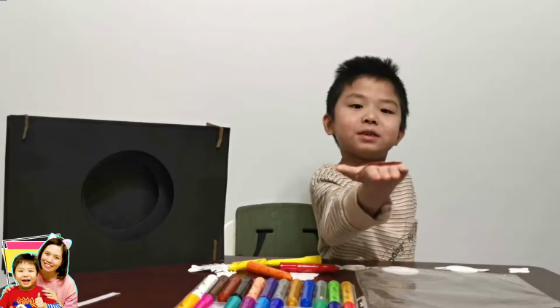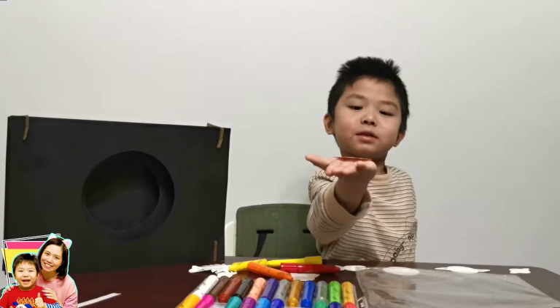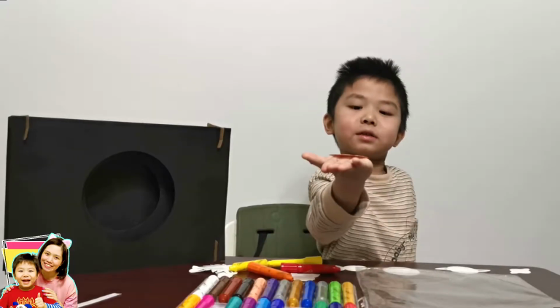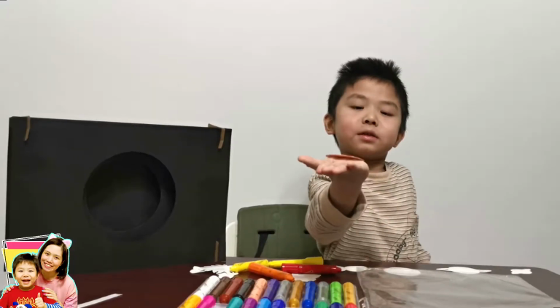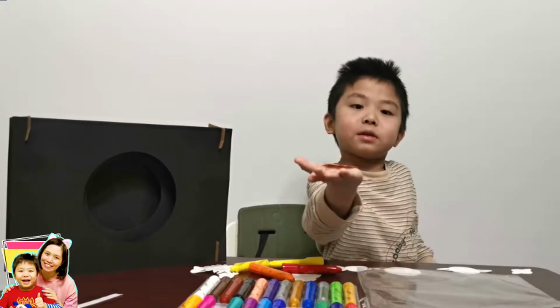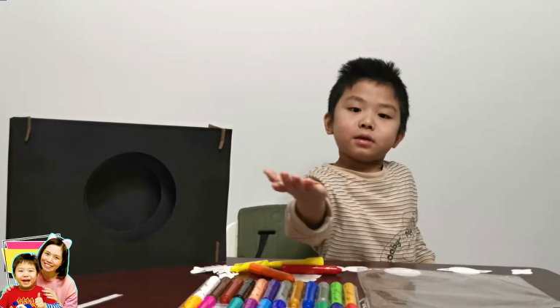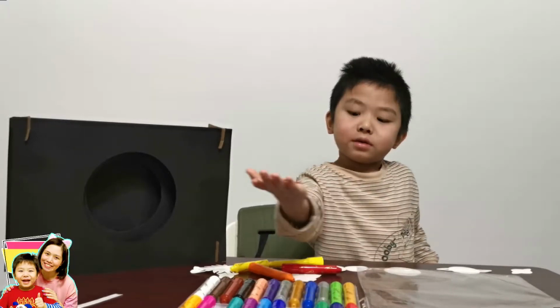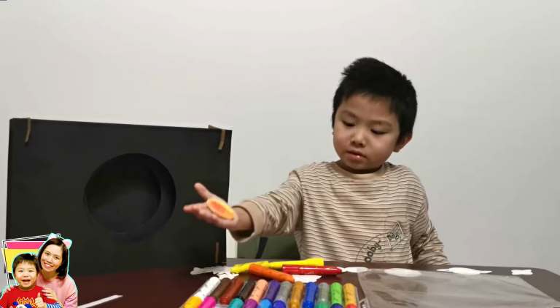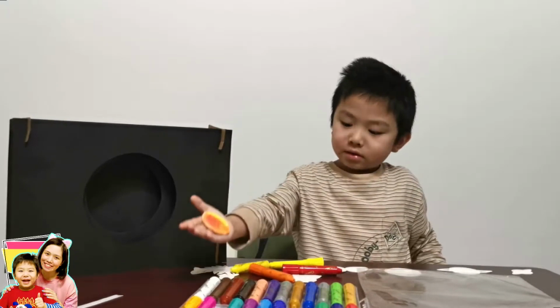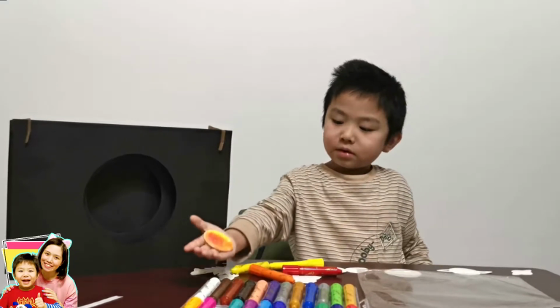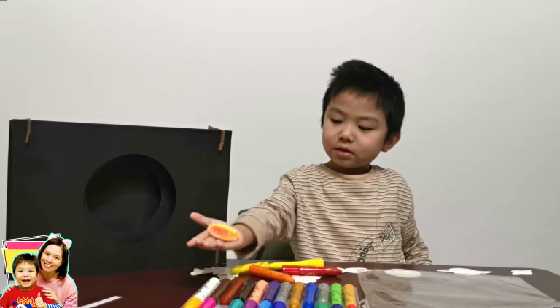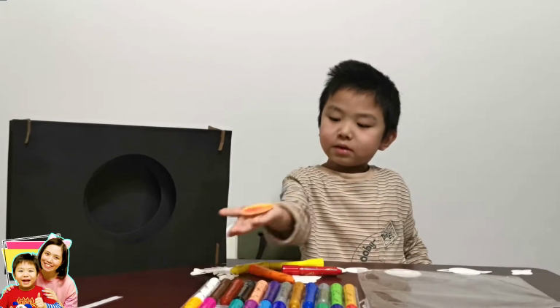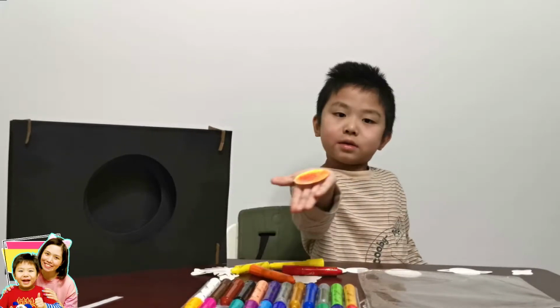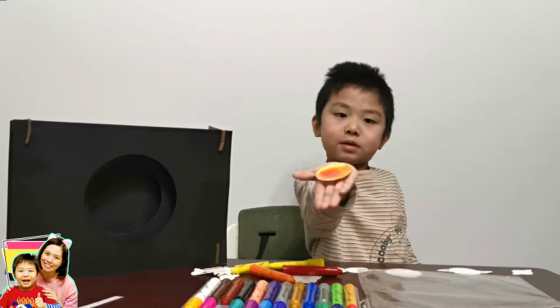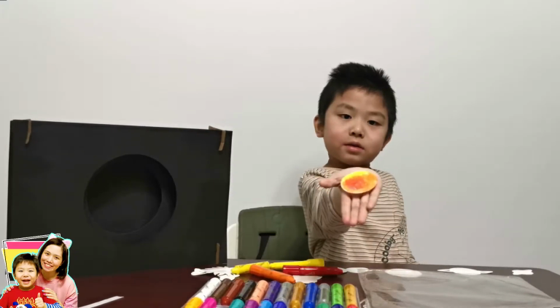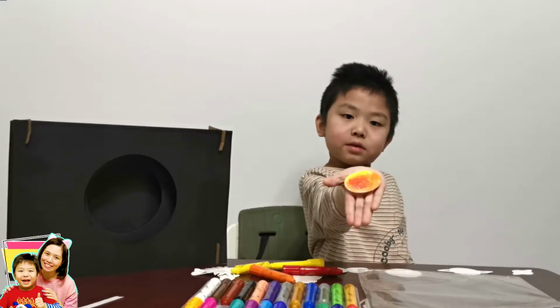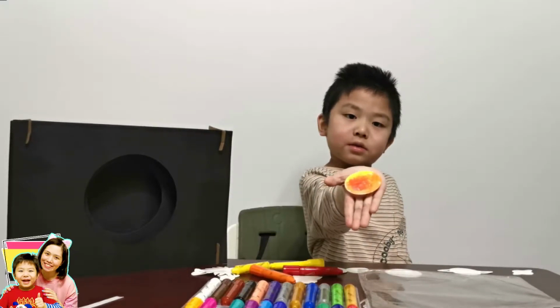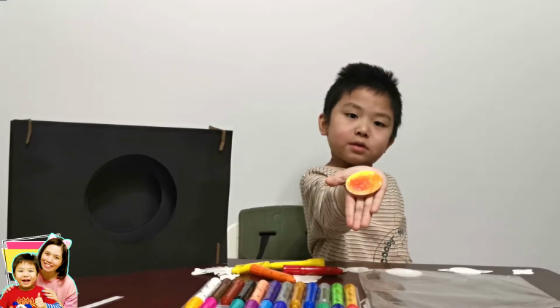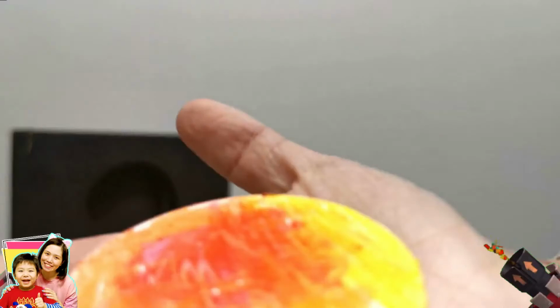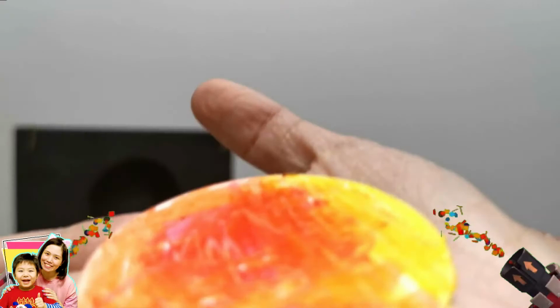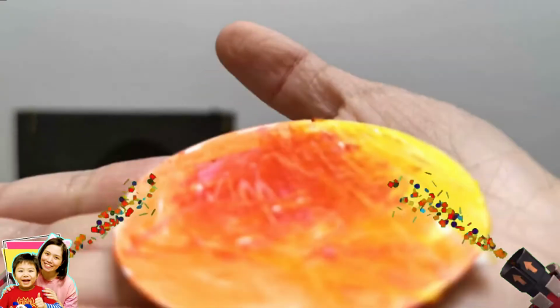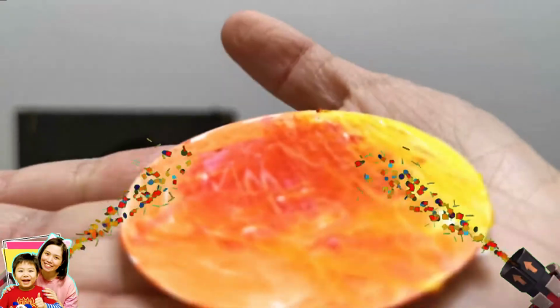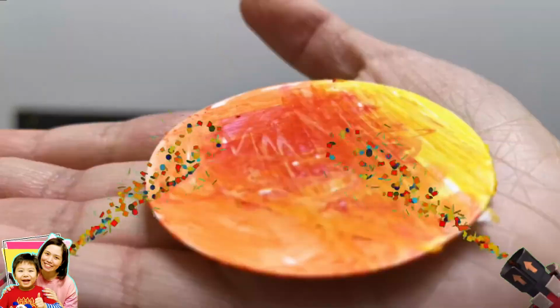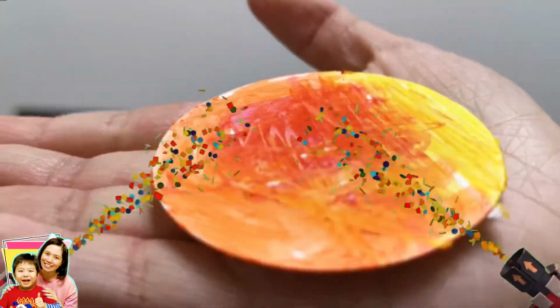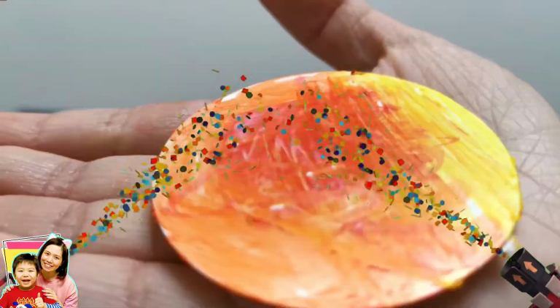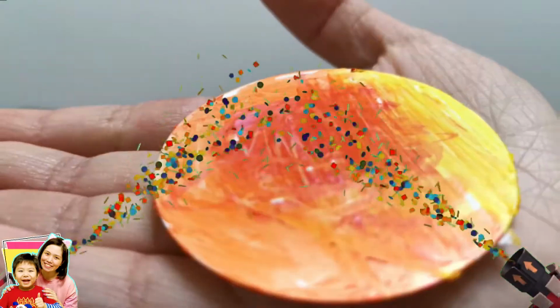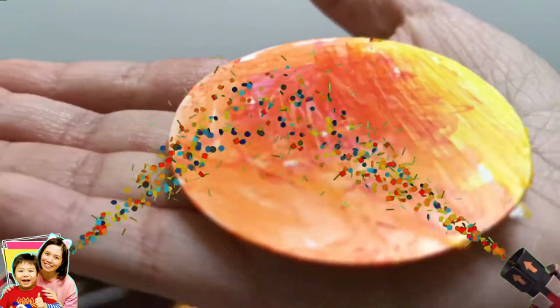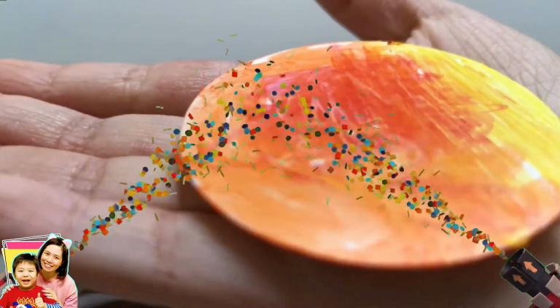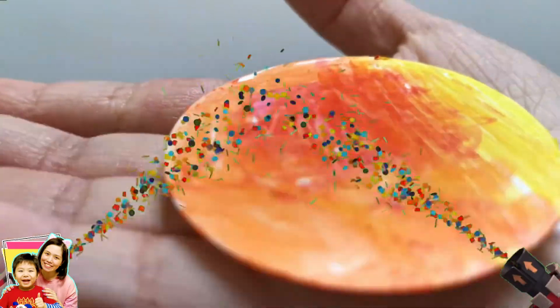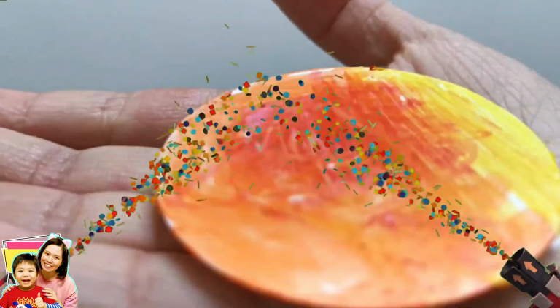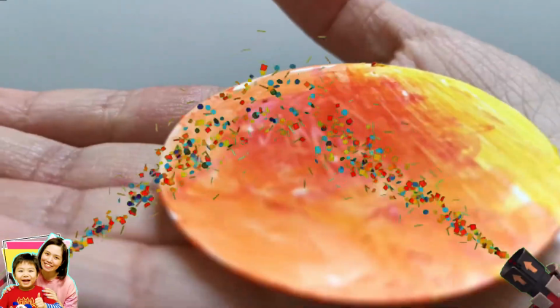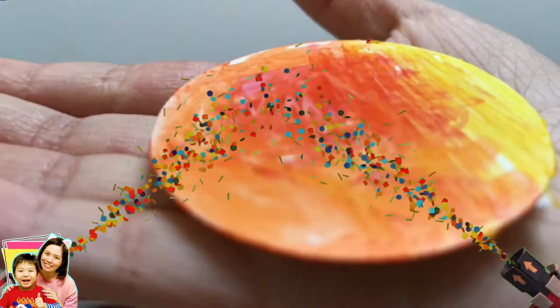It's beautiful. Can I see? Wow, it's really beautiful!